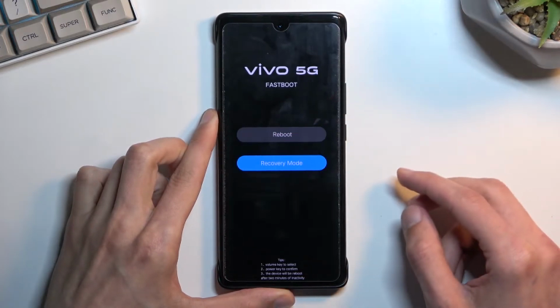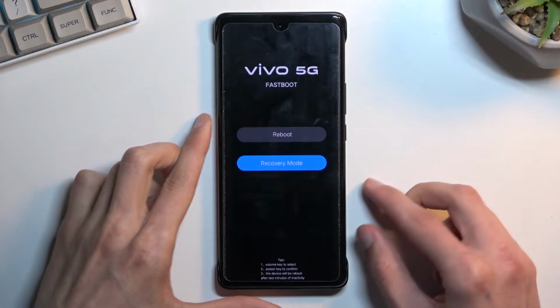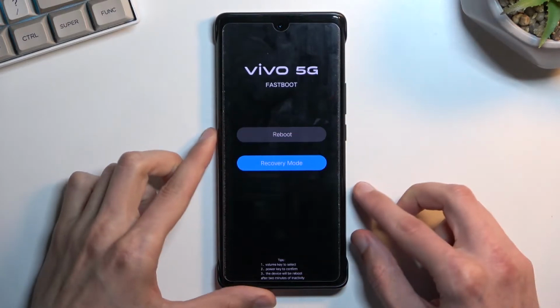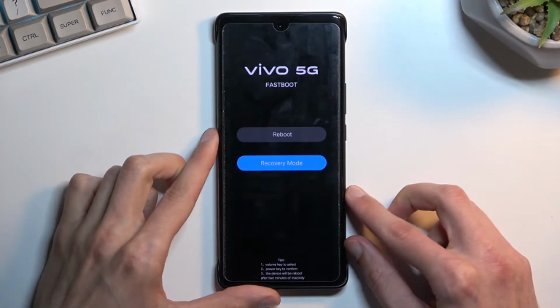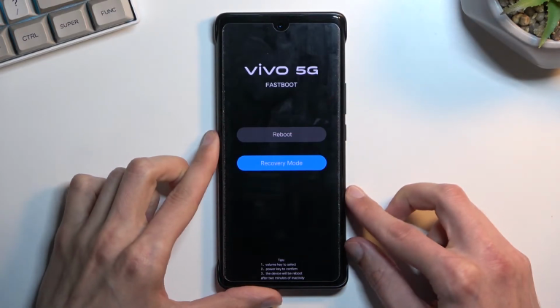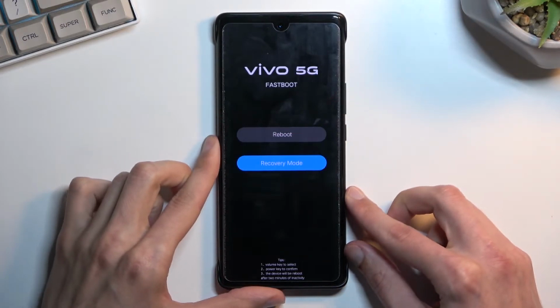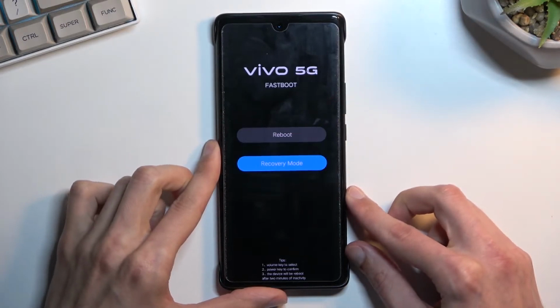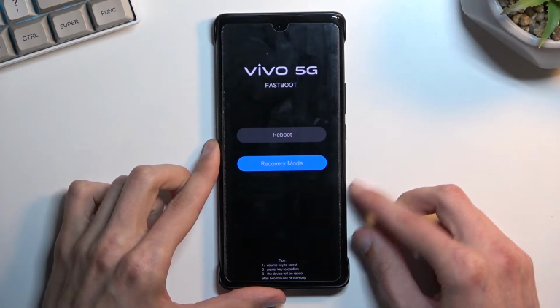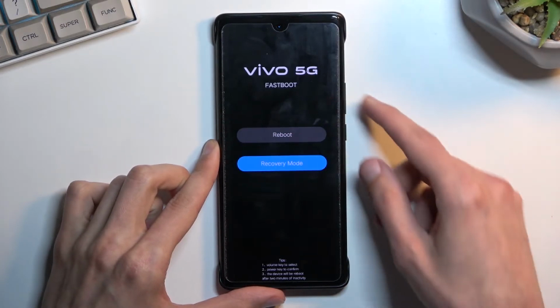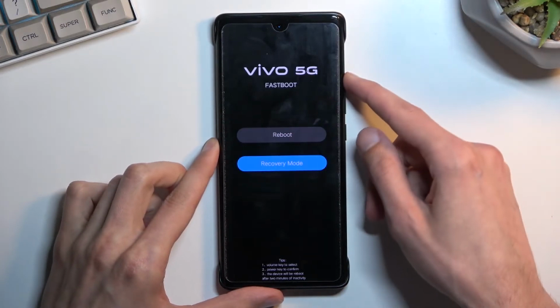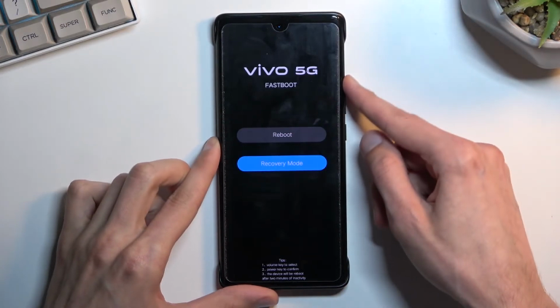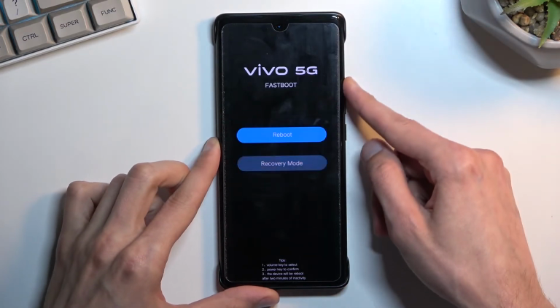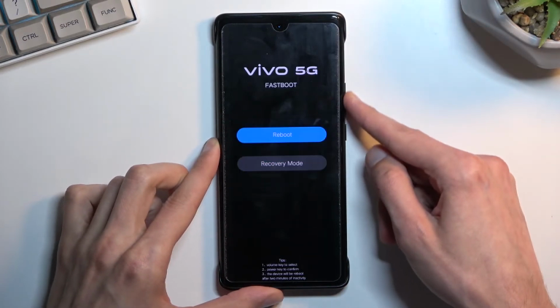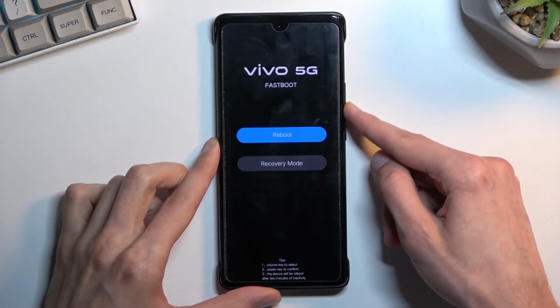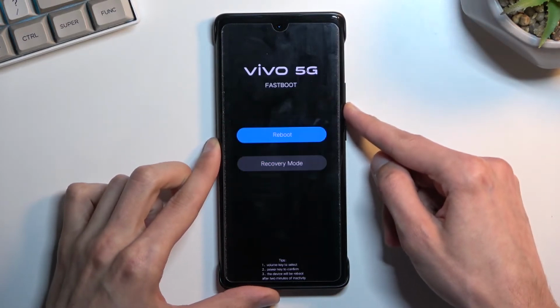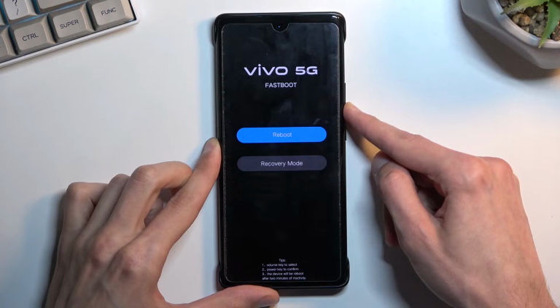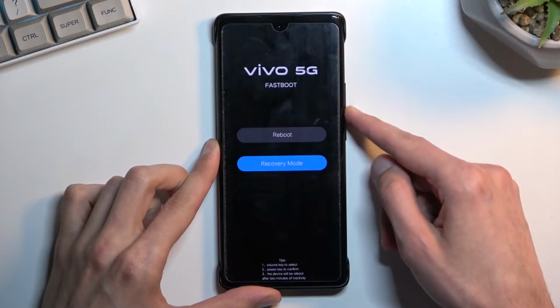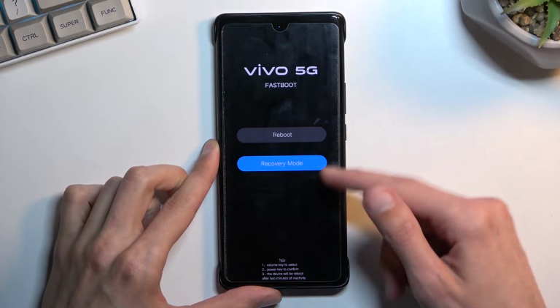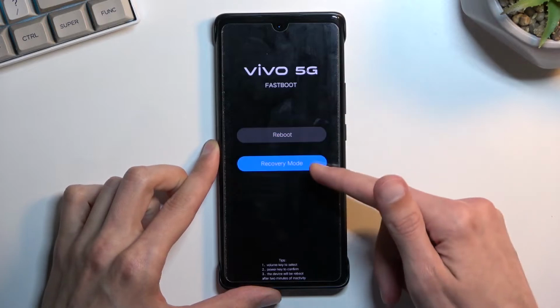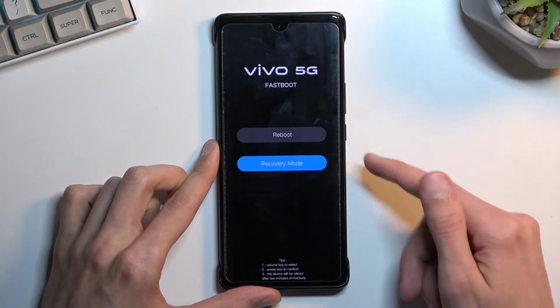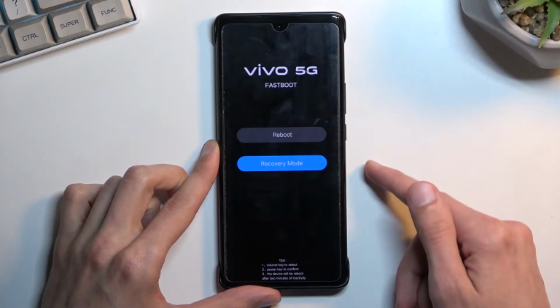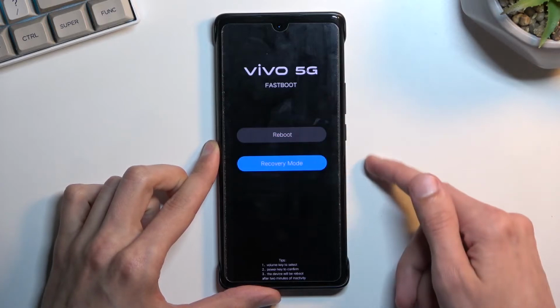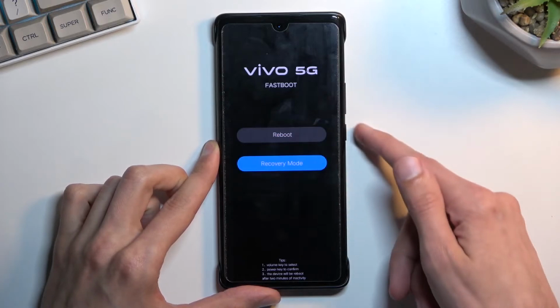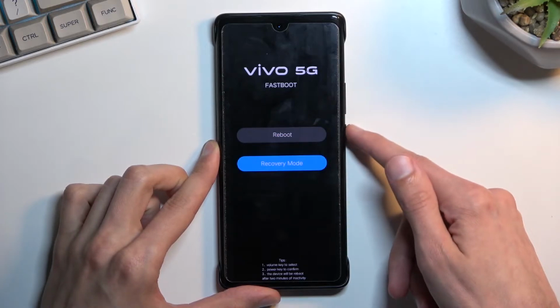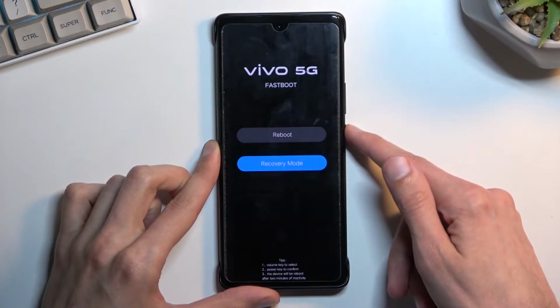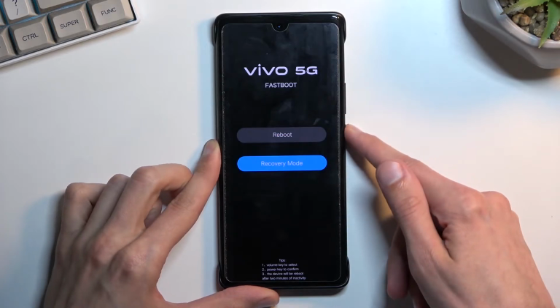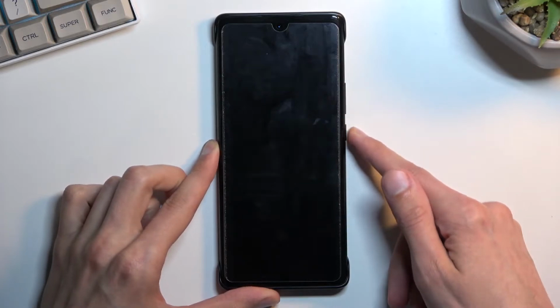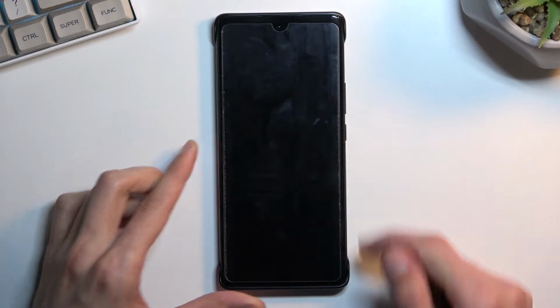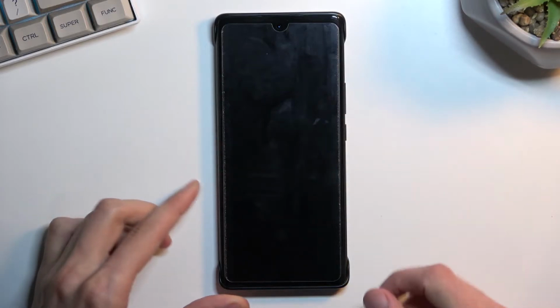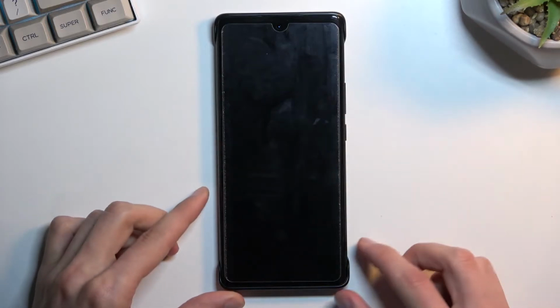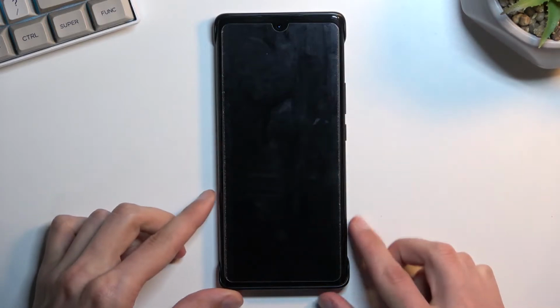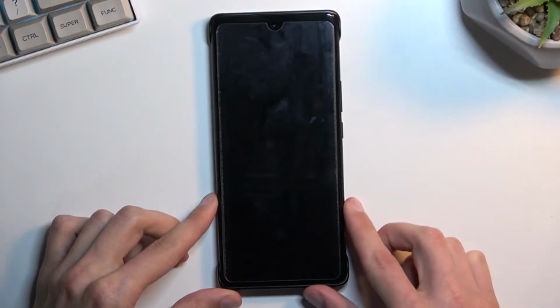This will take us to fastboot mode. From here, using the volume keys, select recovery mode and confirm it with the power key.